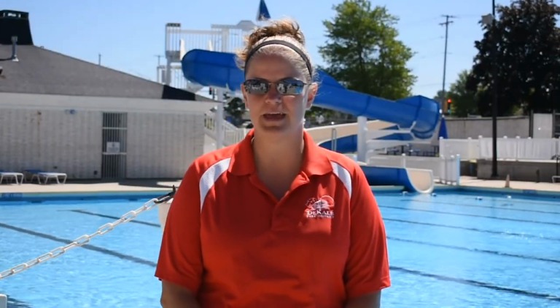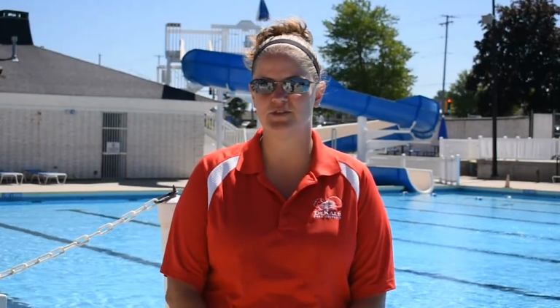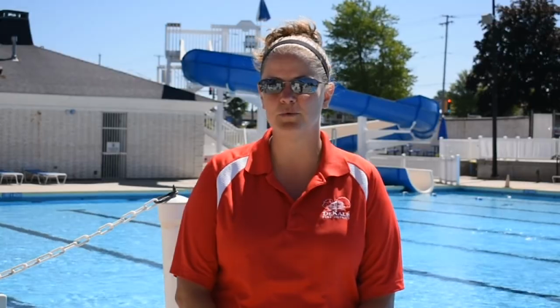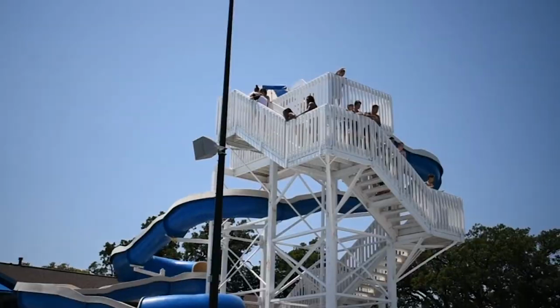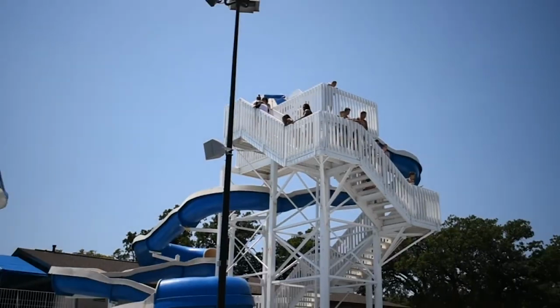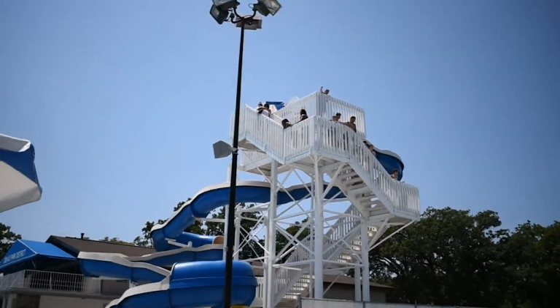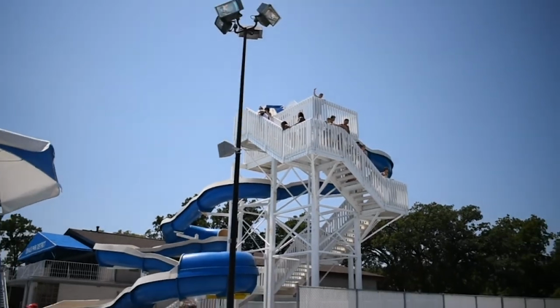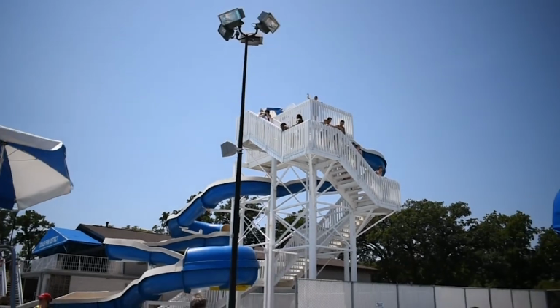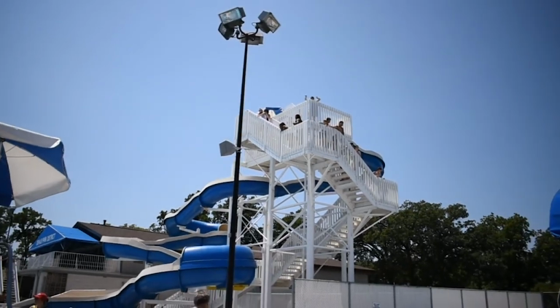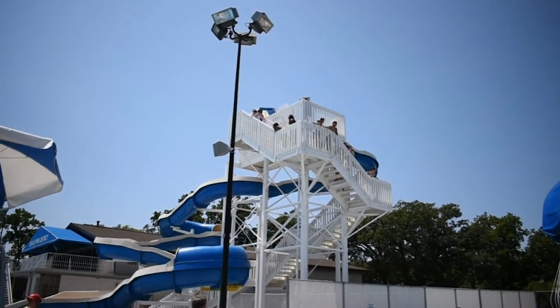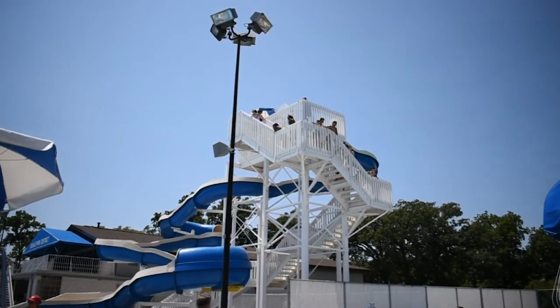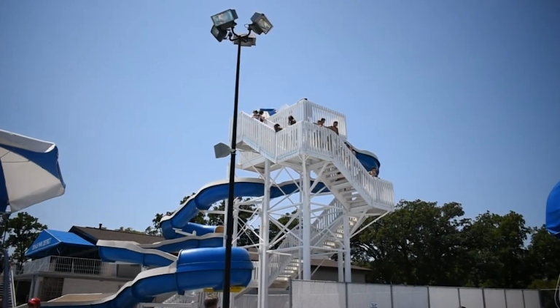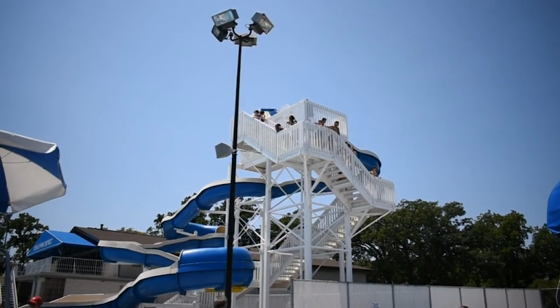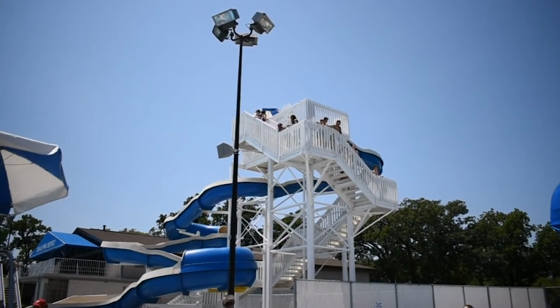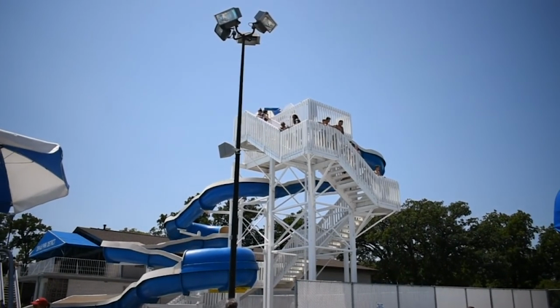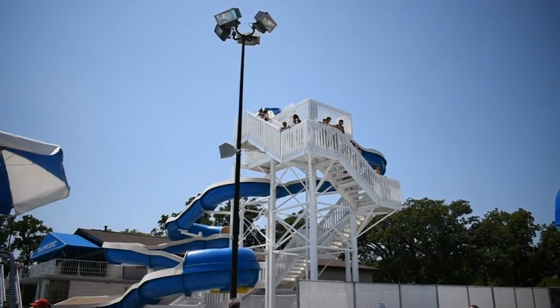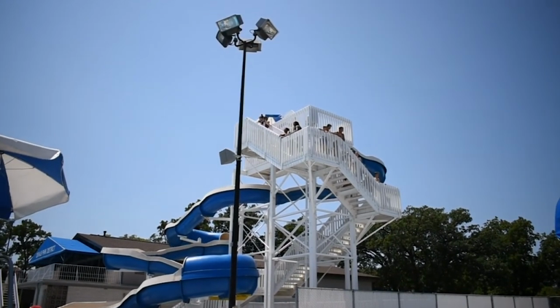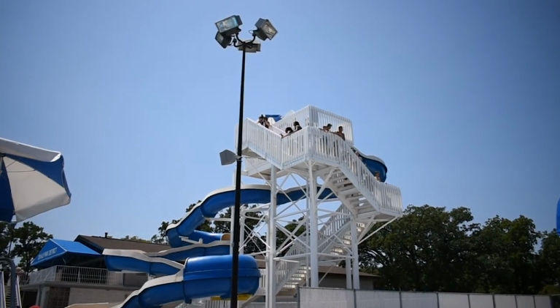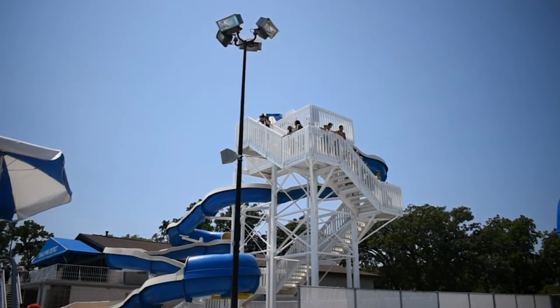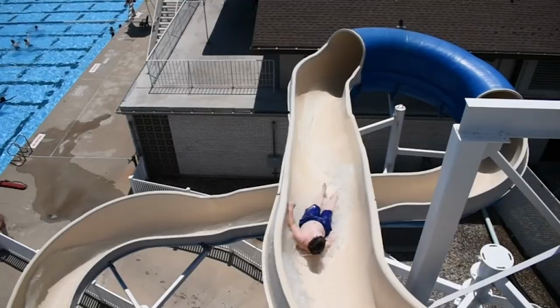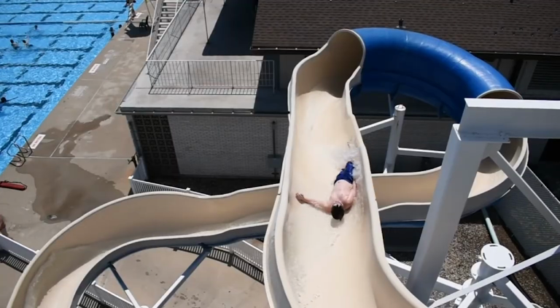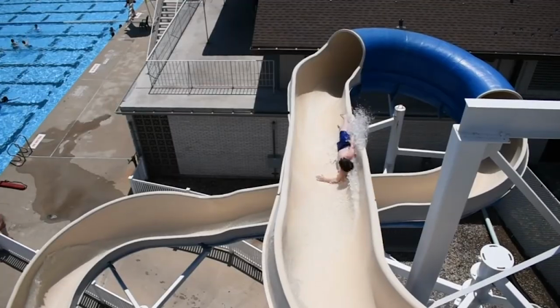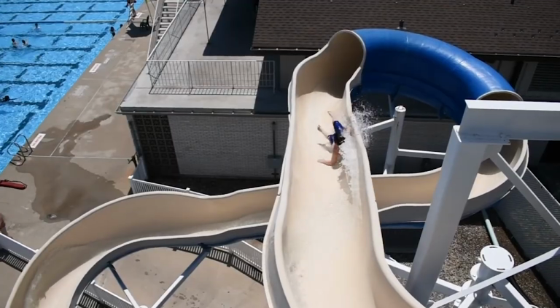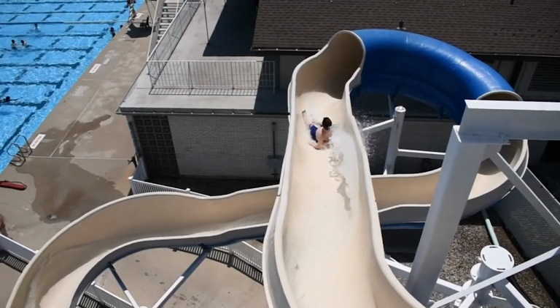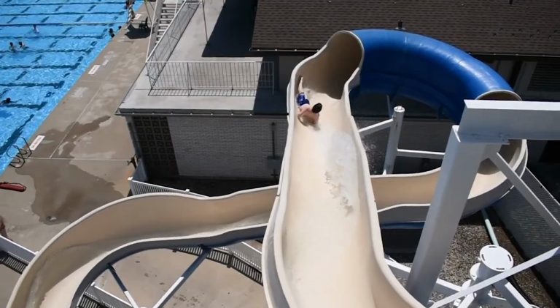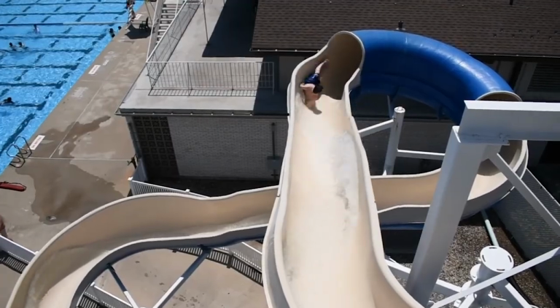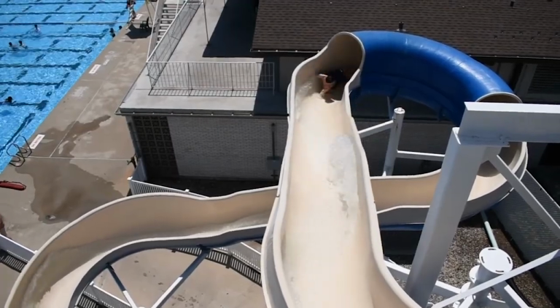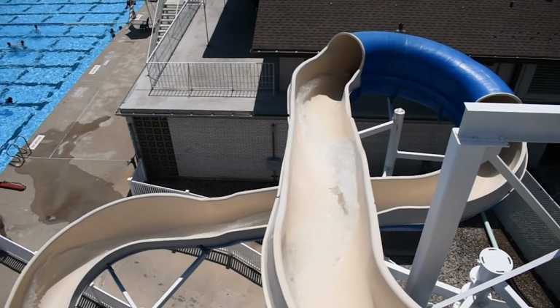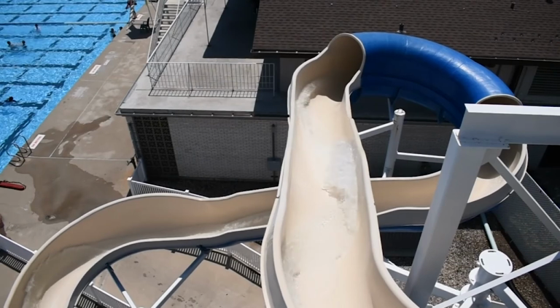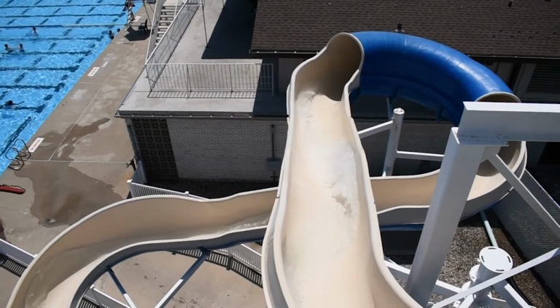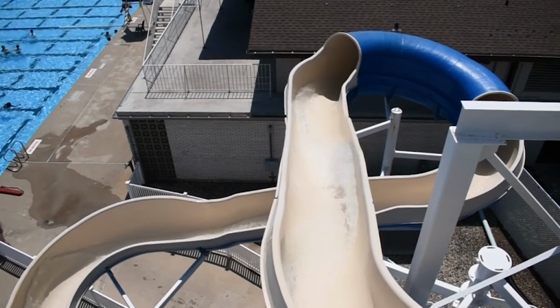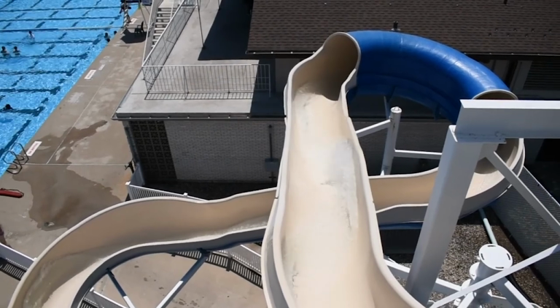We have two water slides. We have one that is about two stories high, and then one that is about a single story.